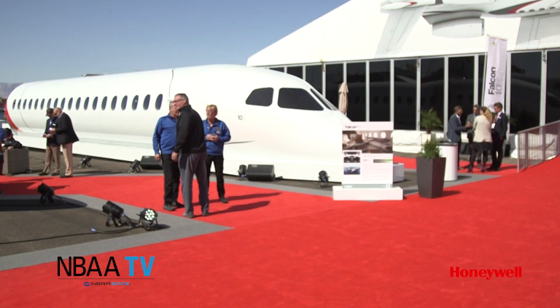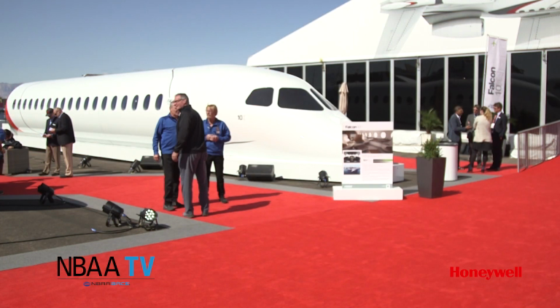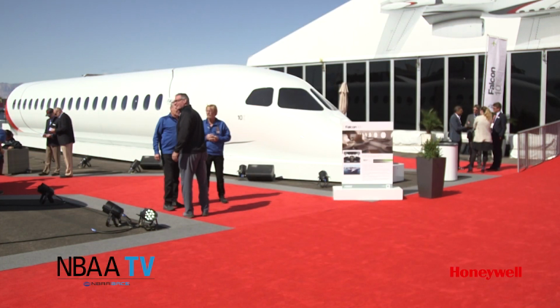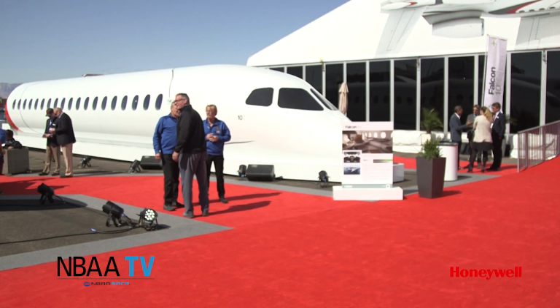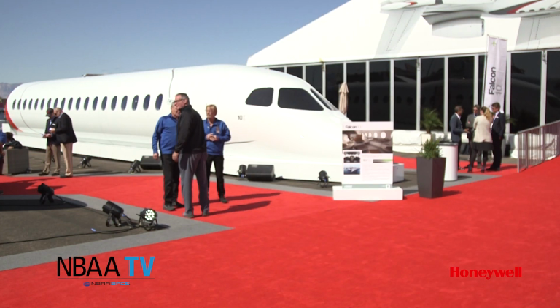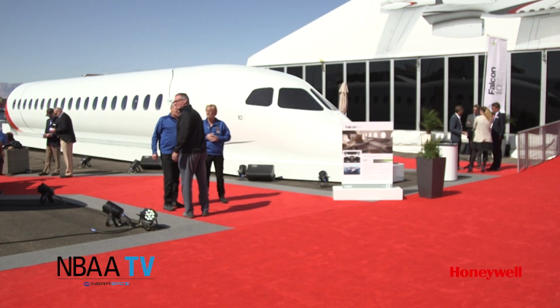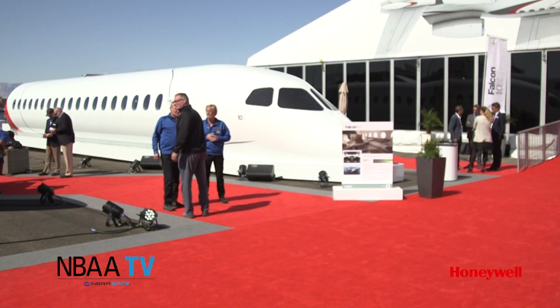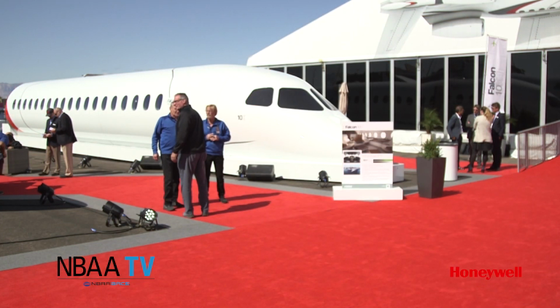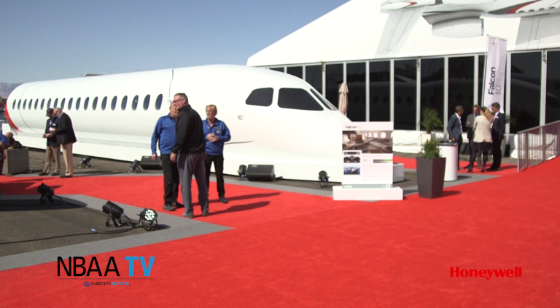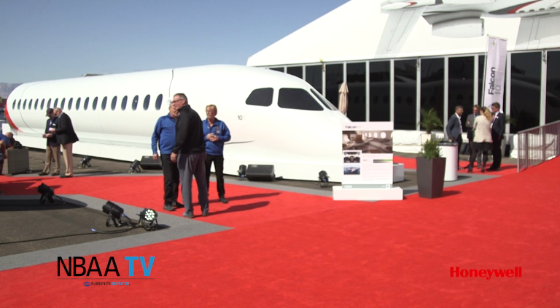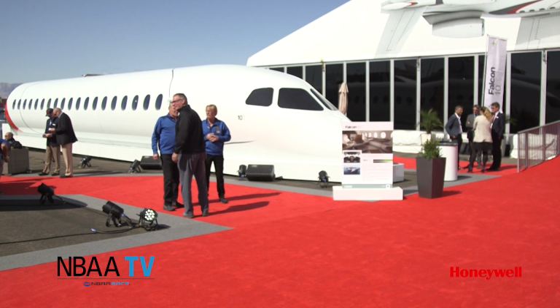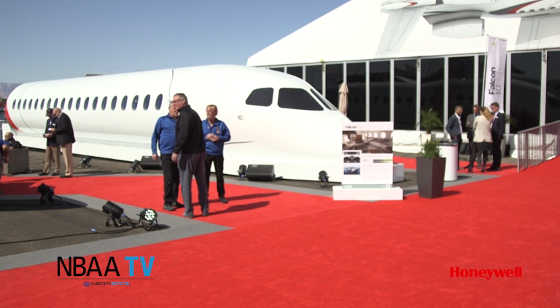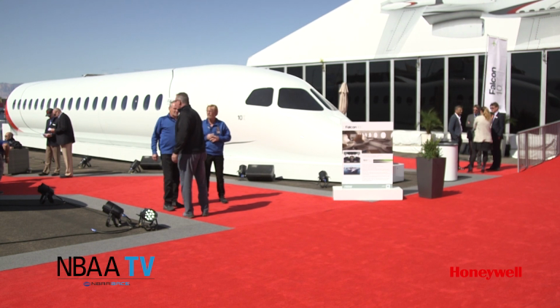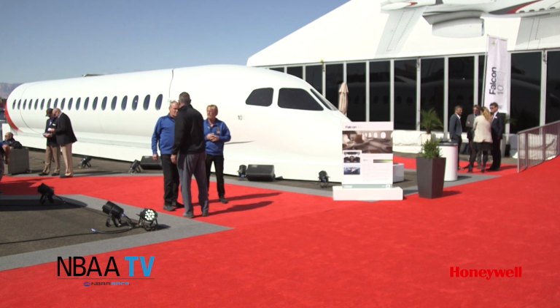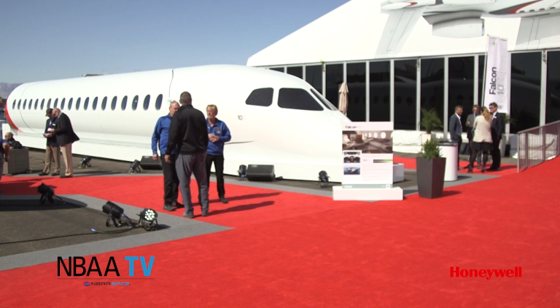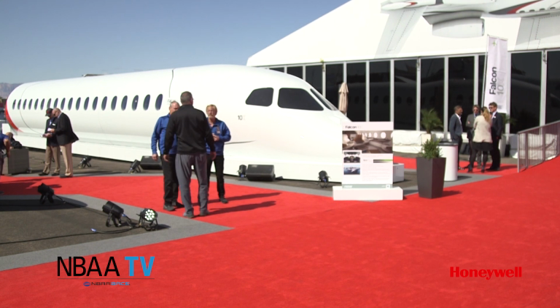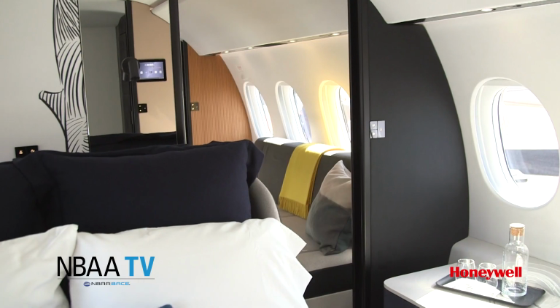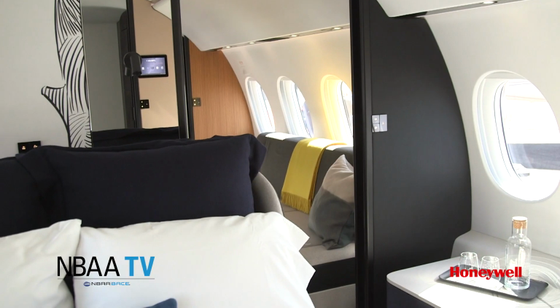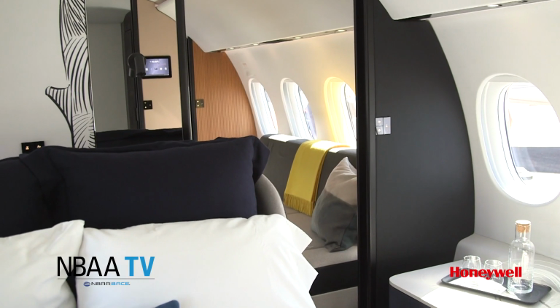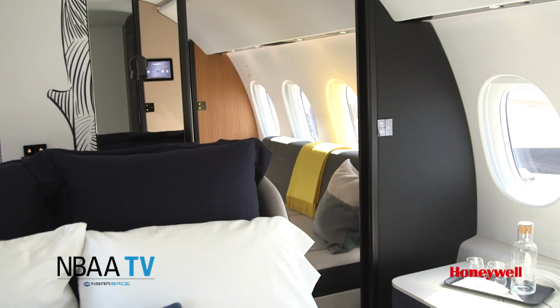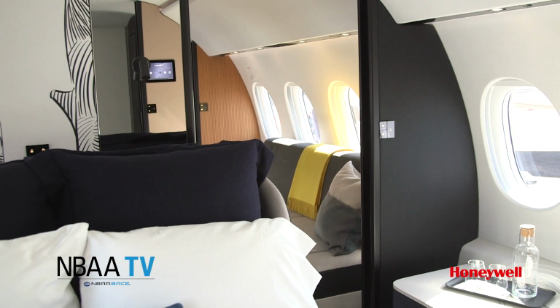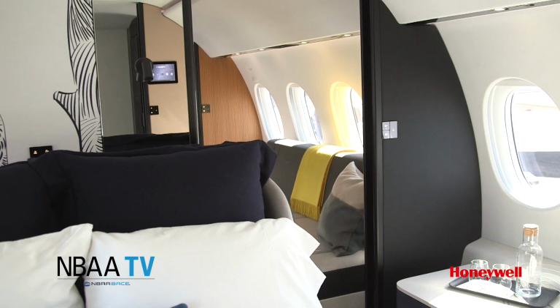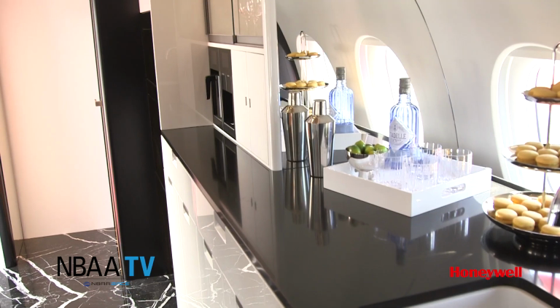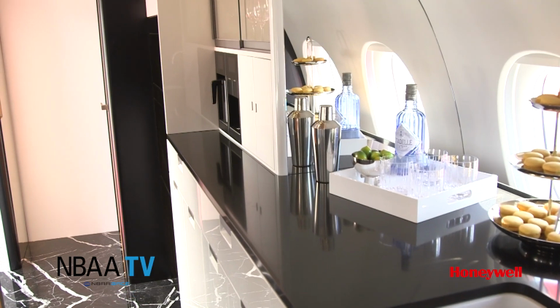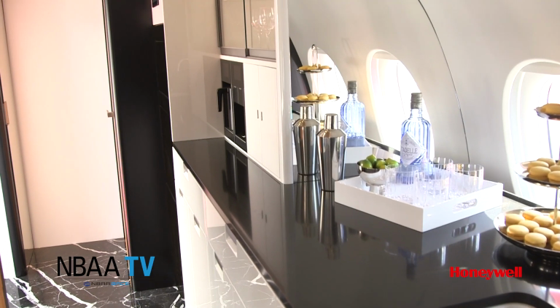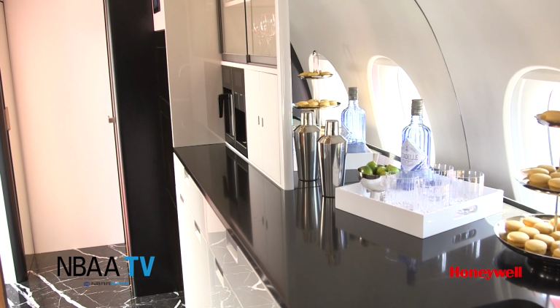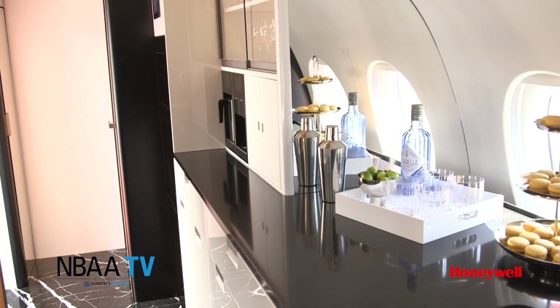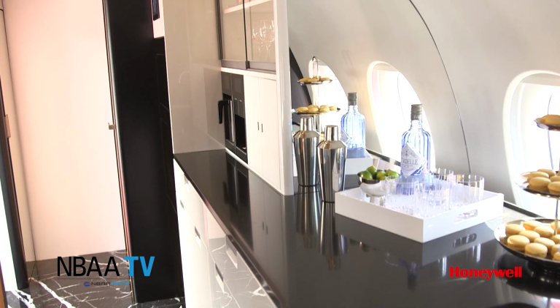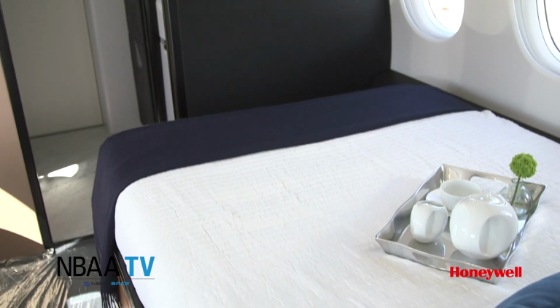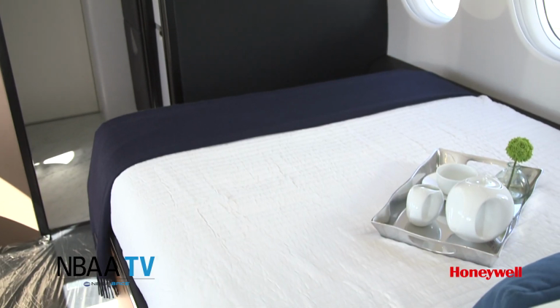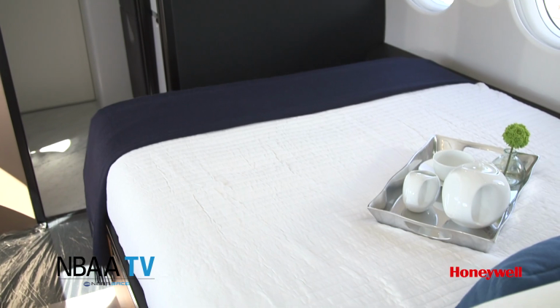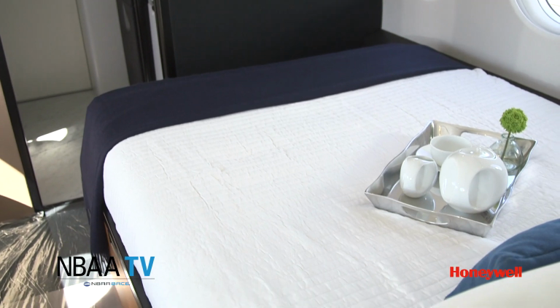NBAA show attendees are also getting the first look at a full-scale cabin mock-up of Dassault's new 10X. Here's Ed Hyland for more.